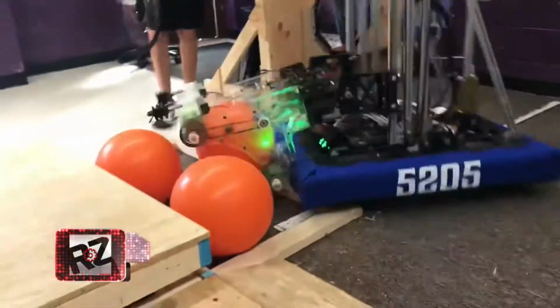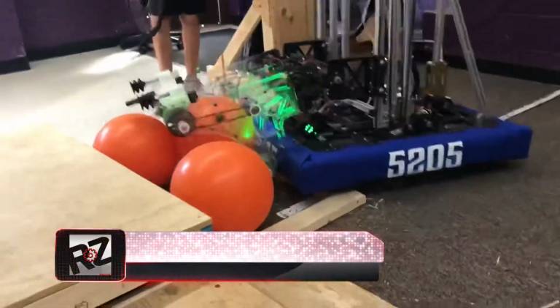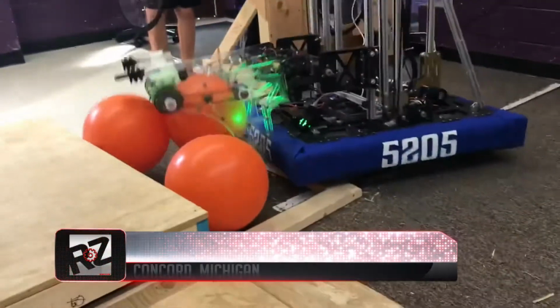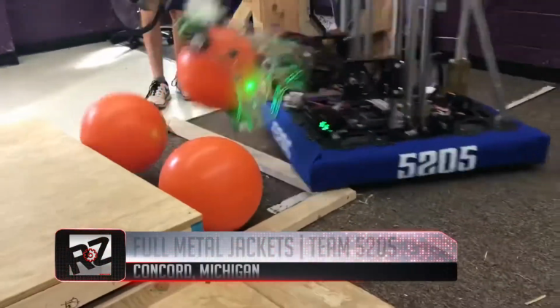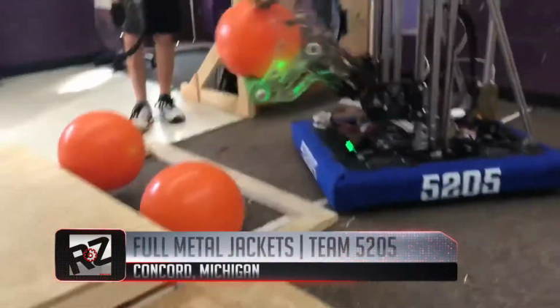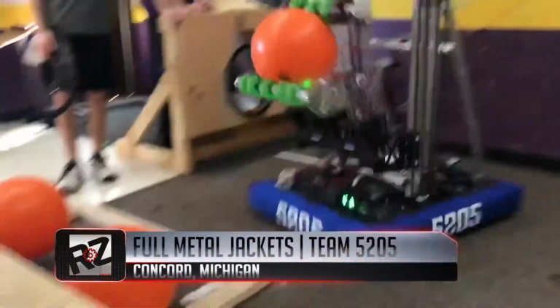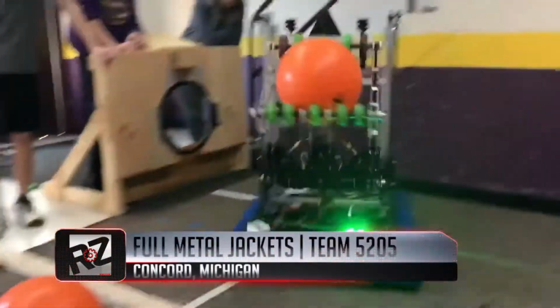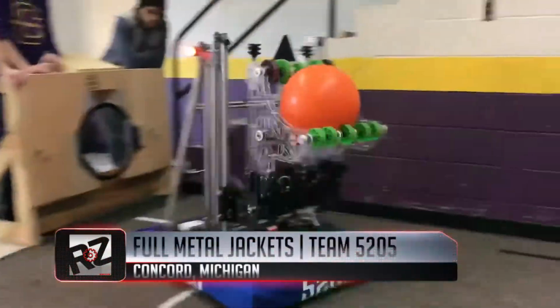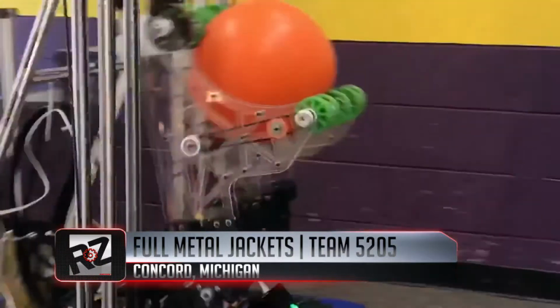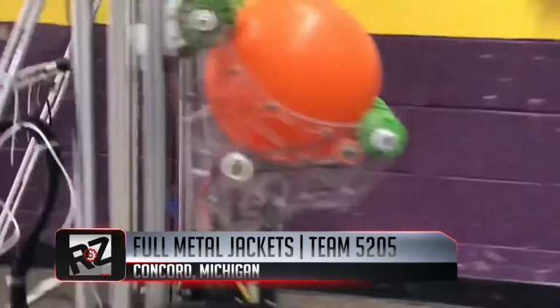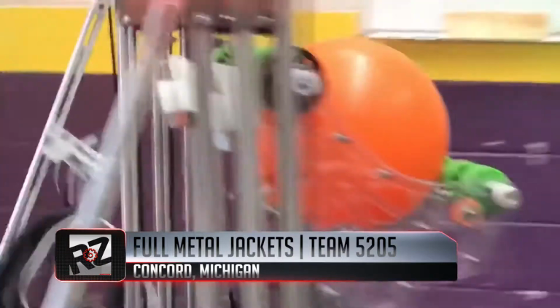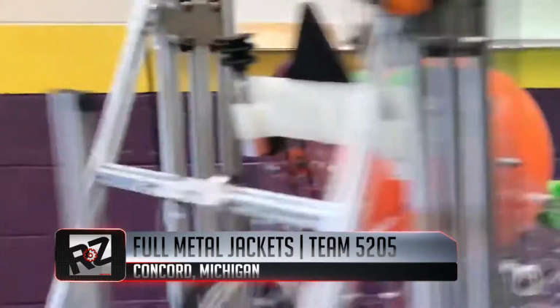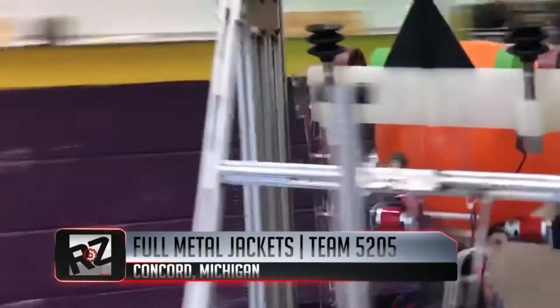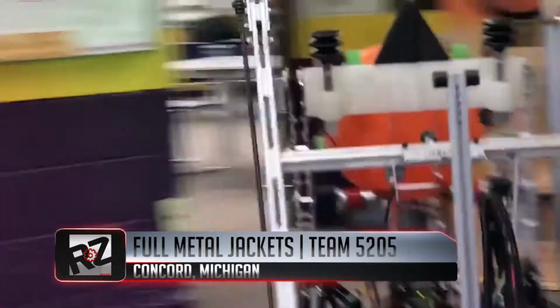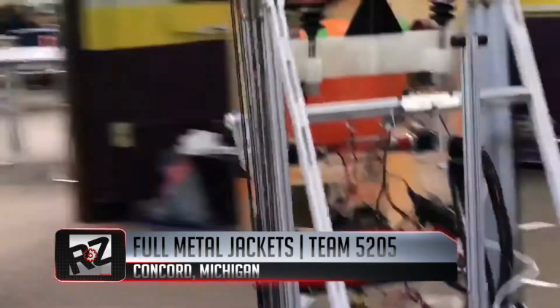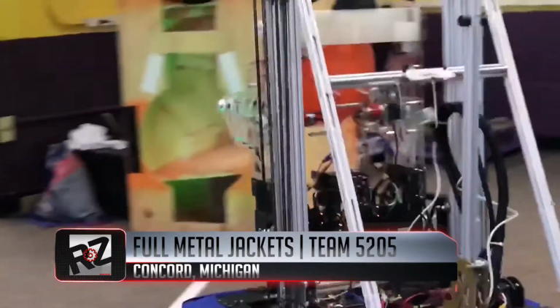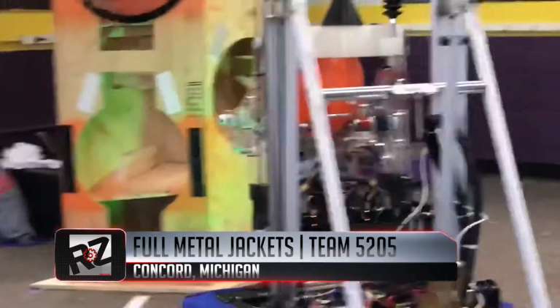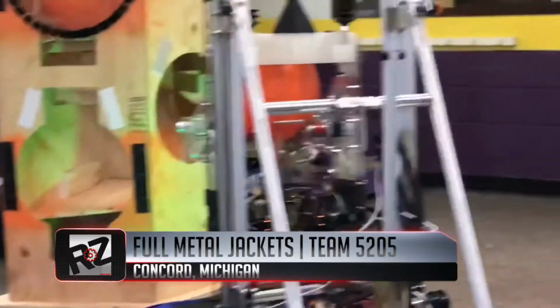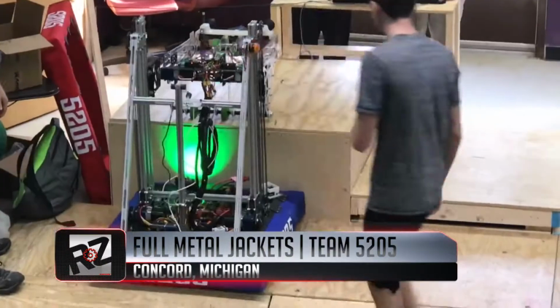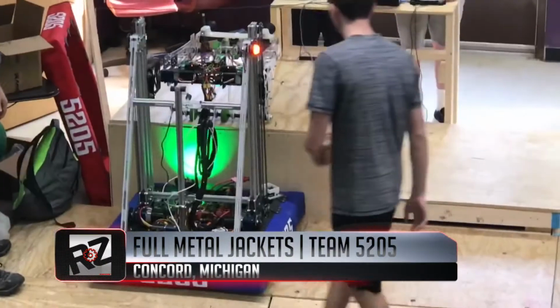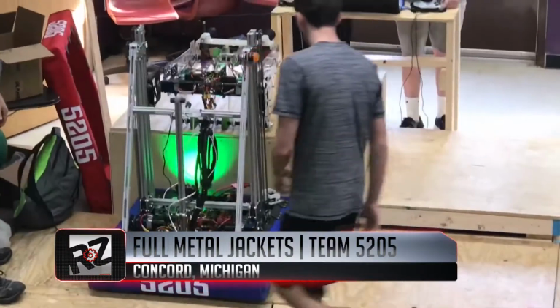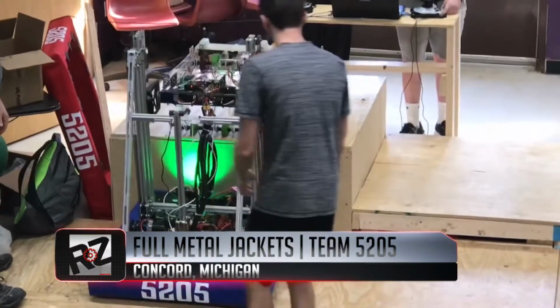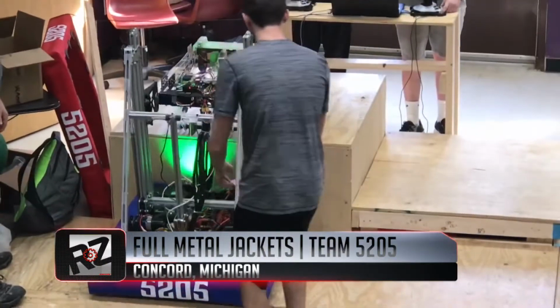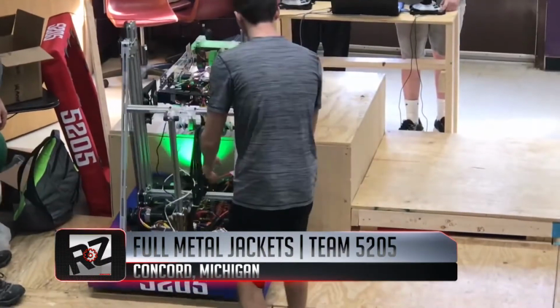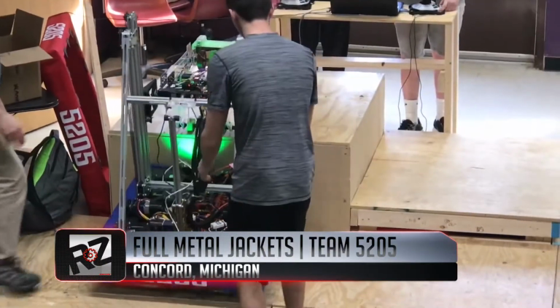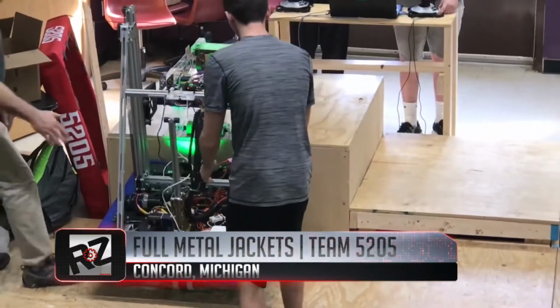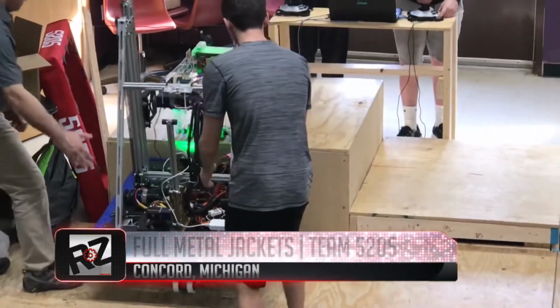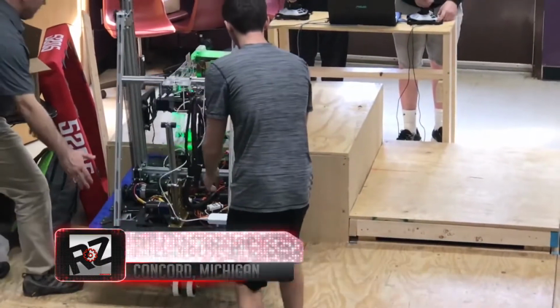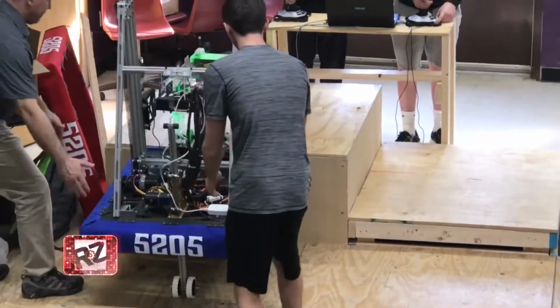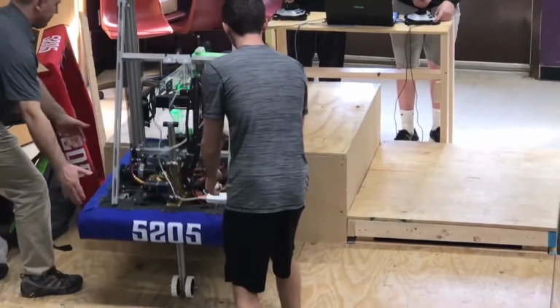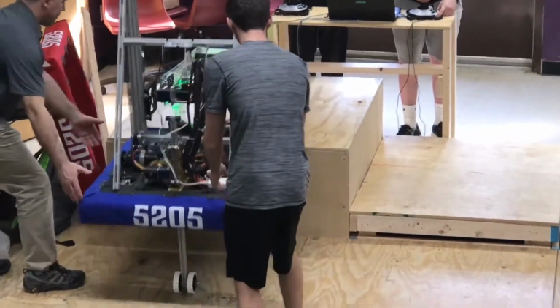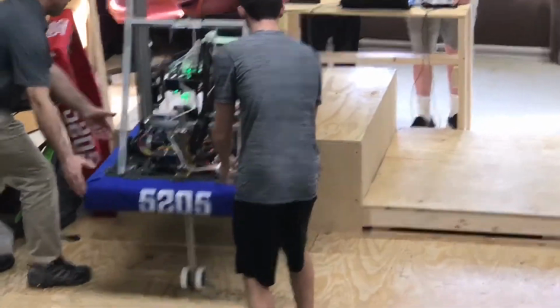Up first, since 2014, Team 5205, the Full Metal Jackets, repping Concord, Michigan.